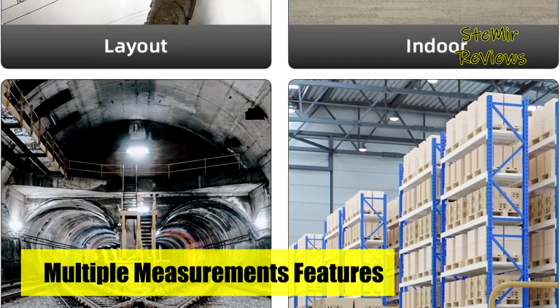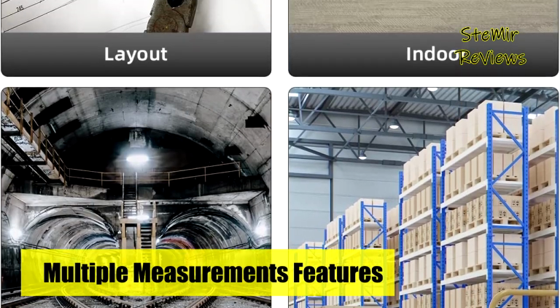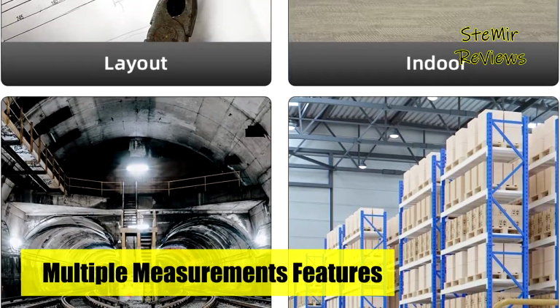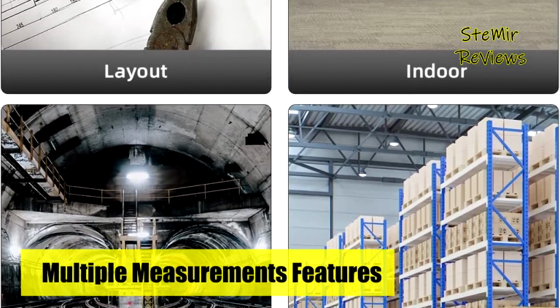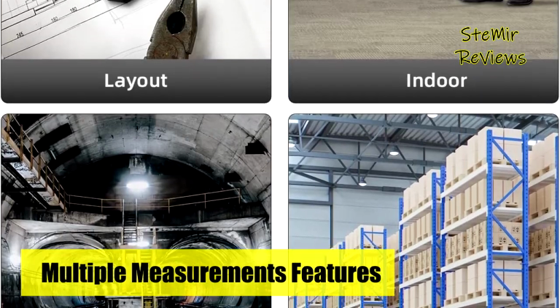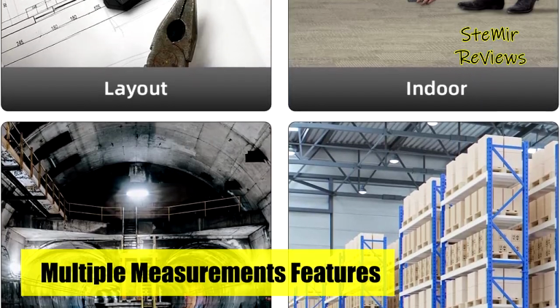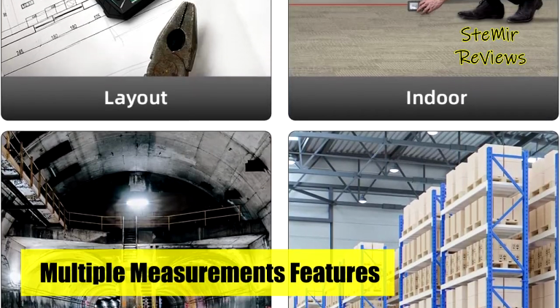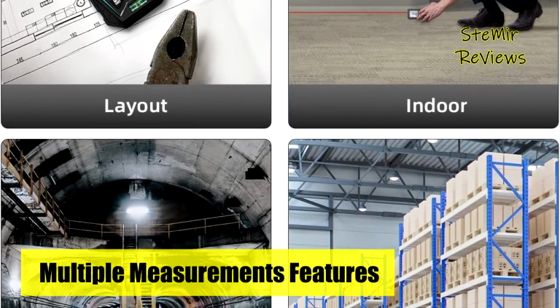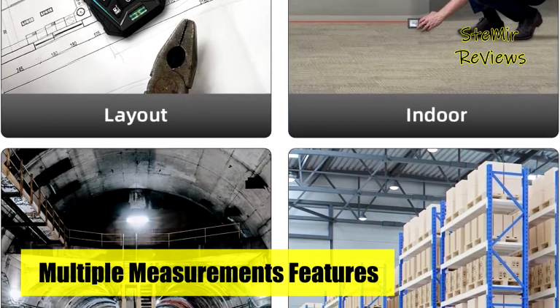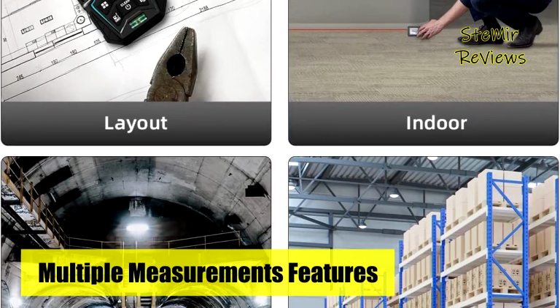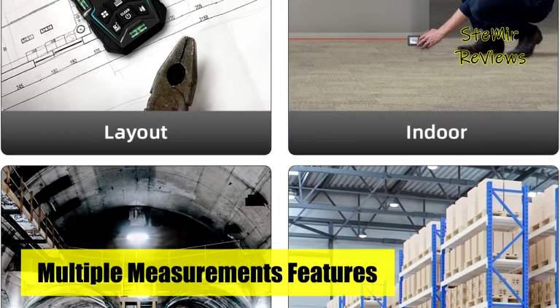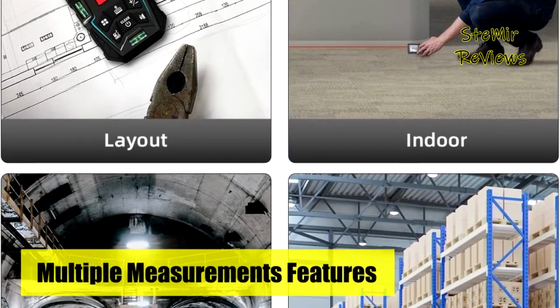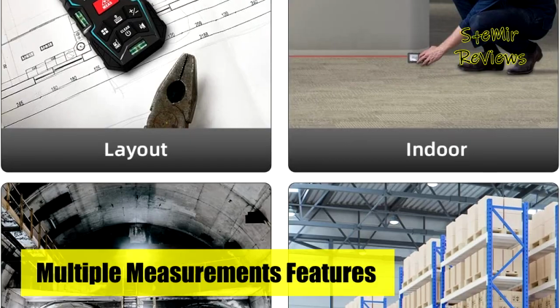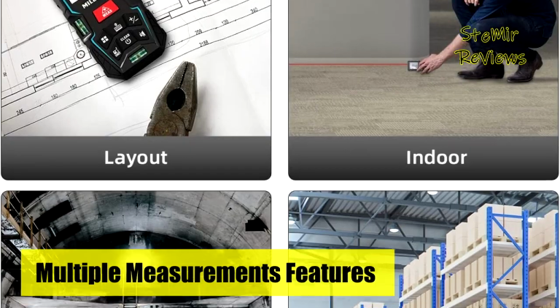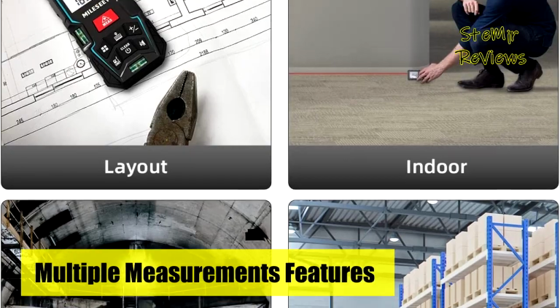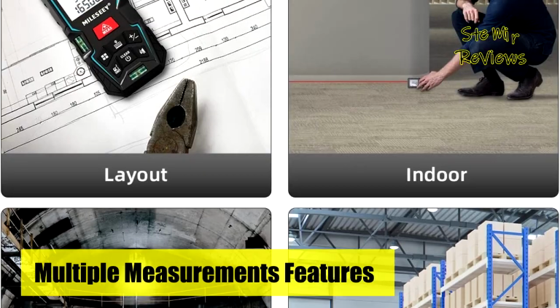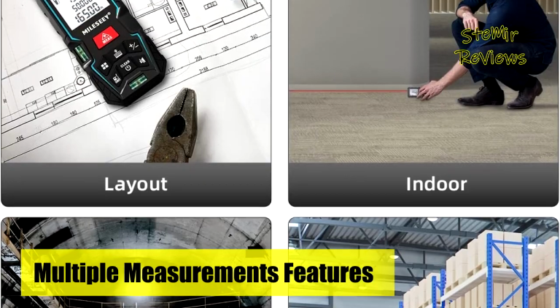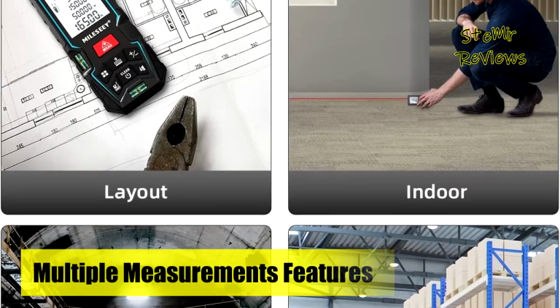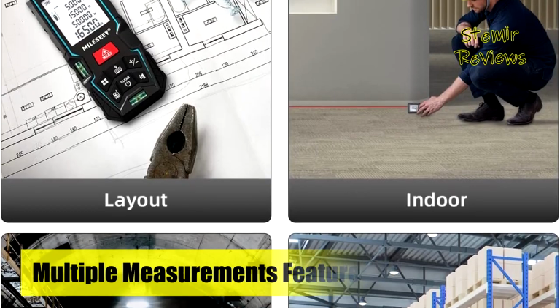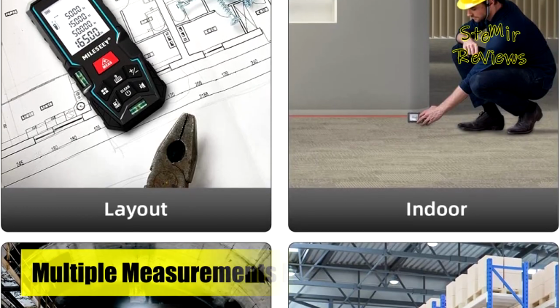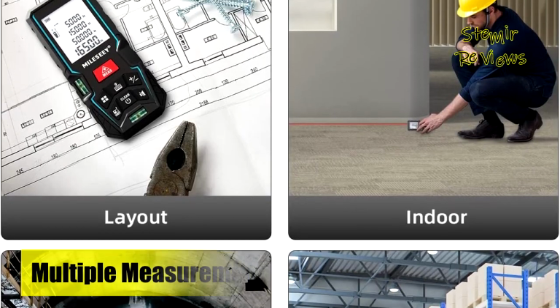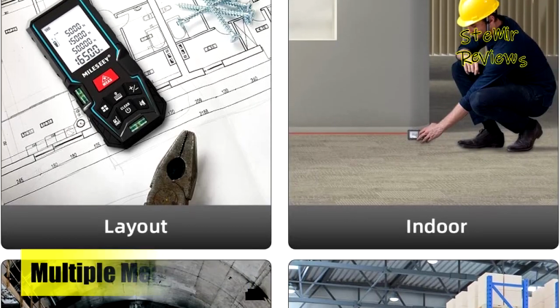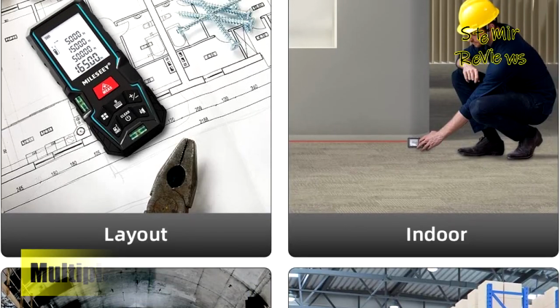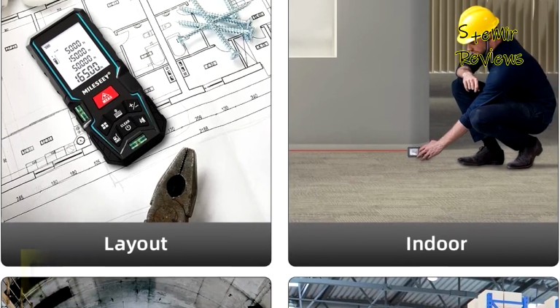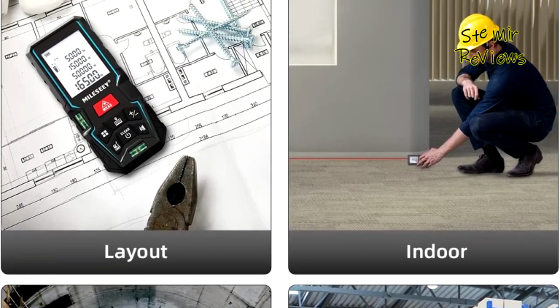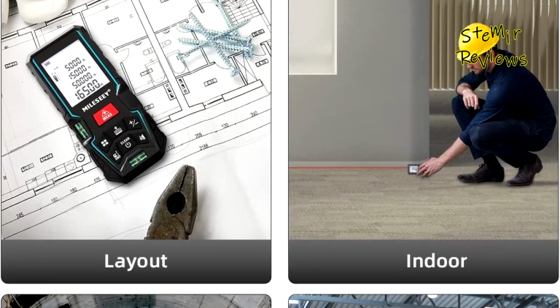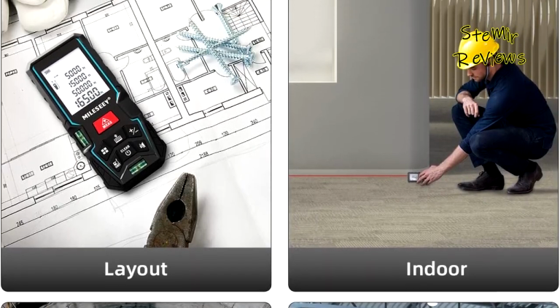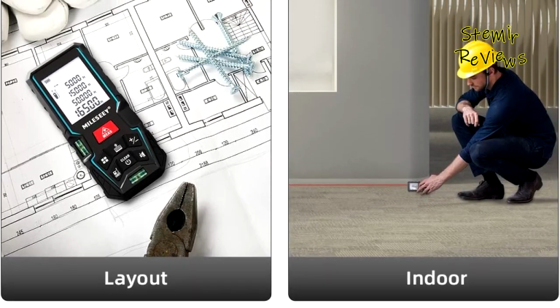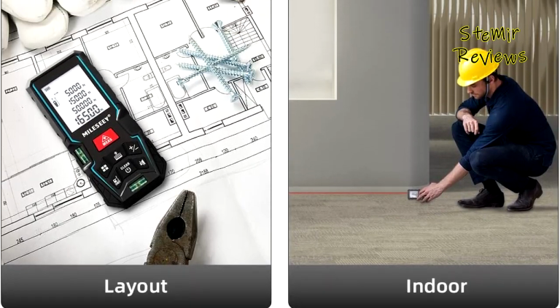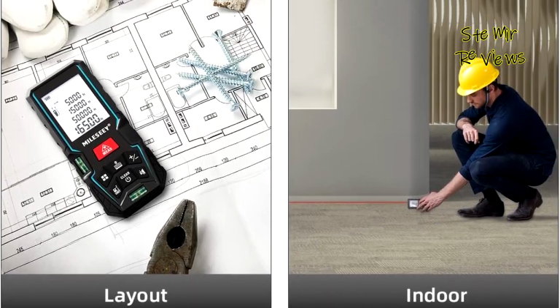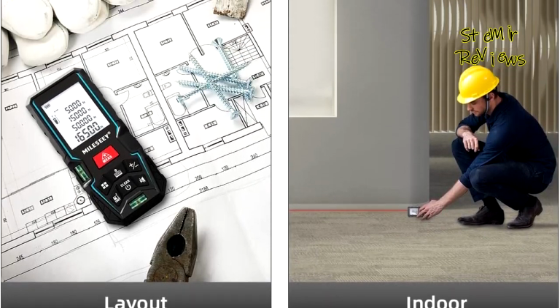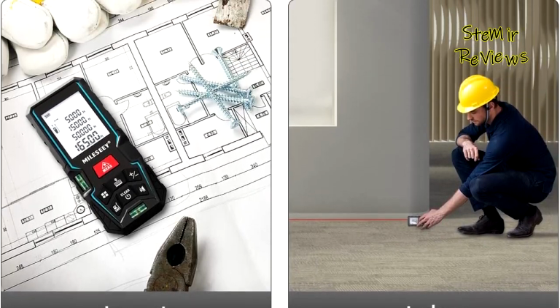Those modes are a great time saver for people who need a quick measurement of a house, room, backyard, or entire construction site.